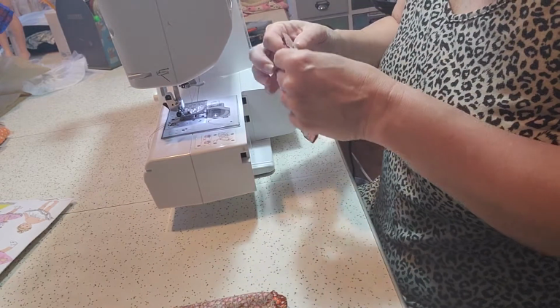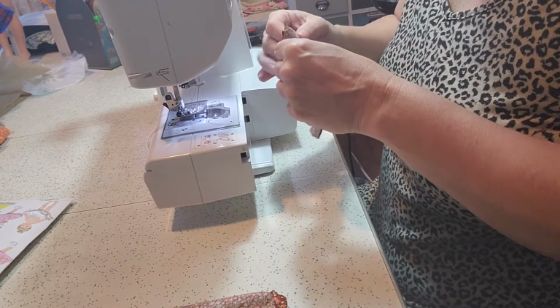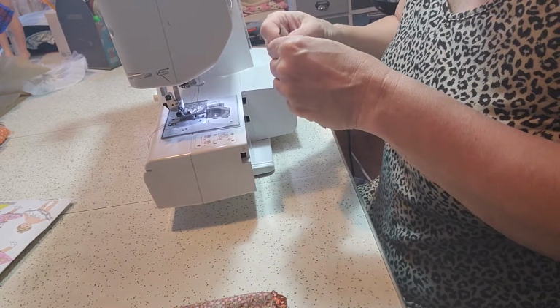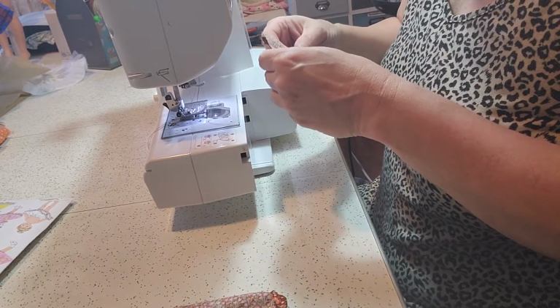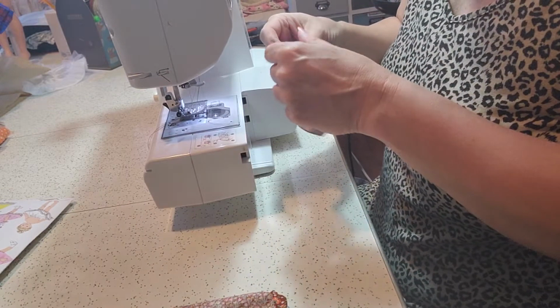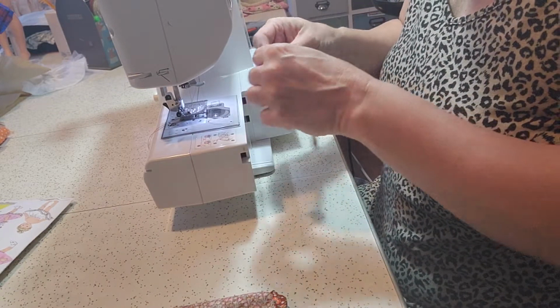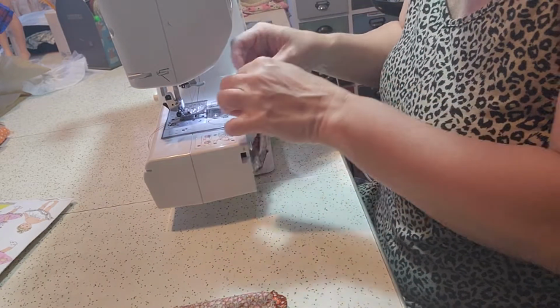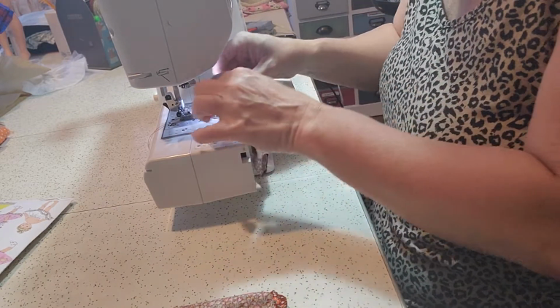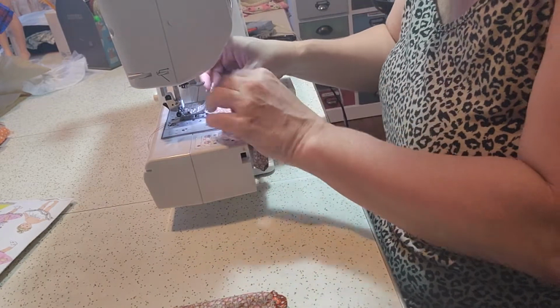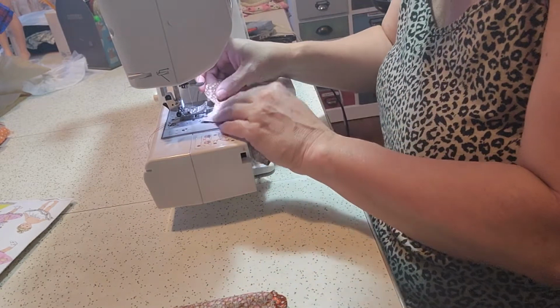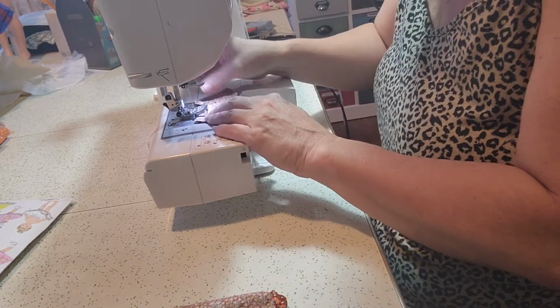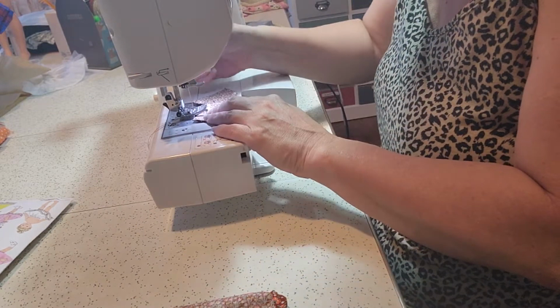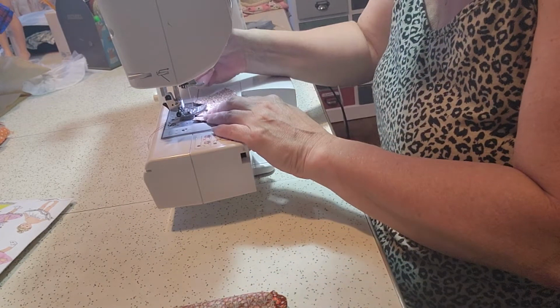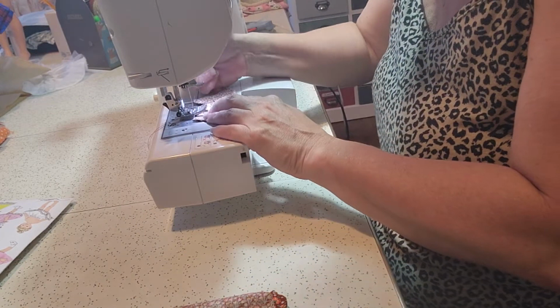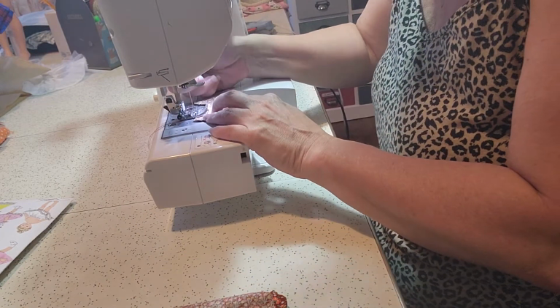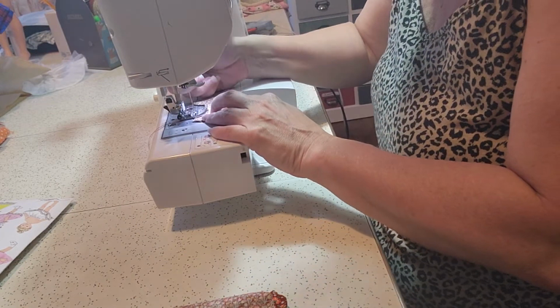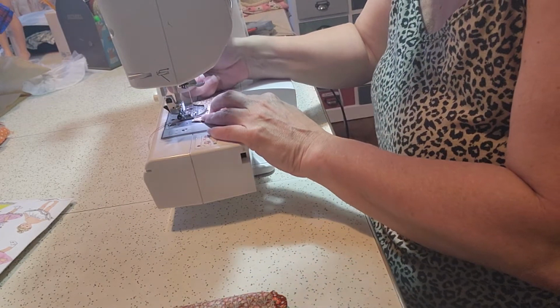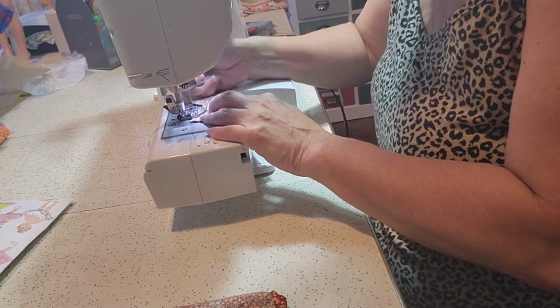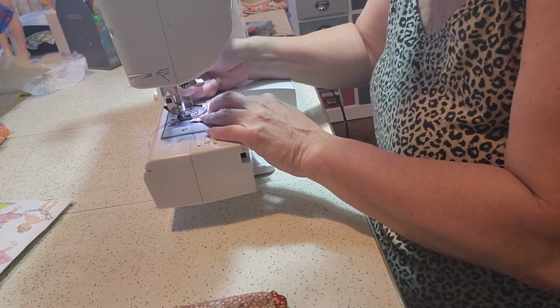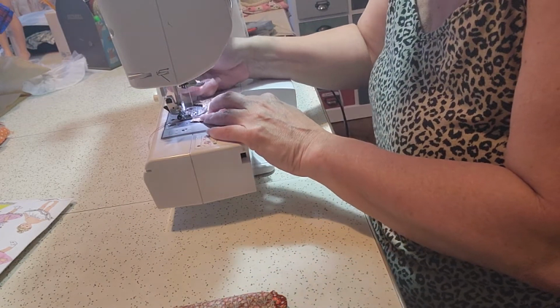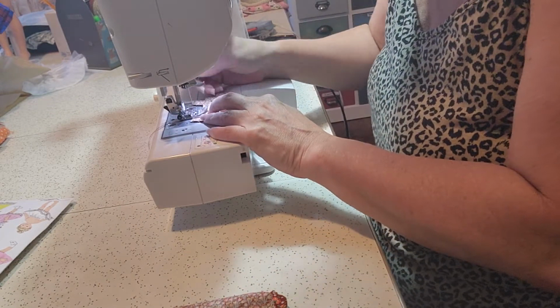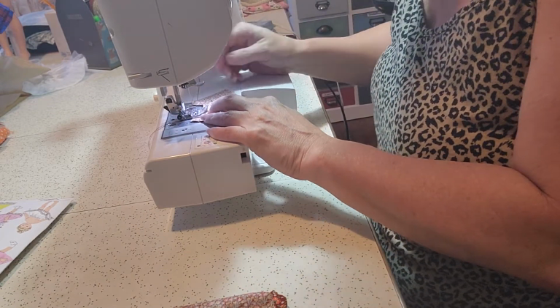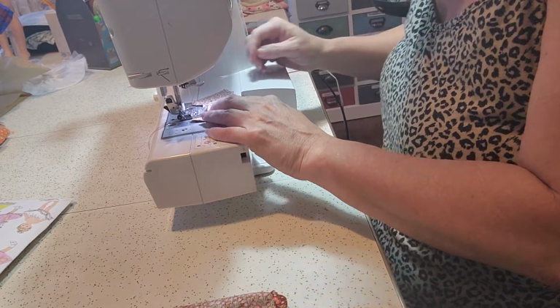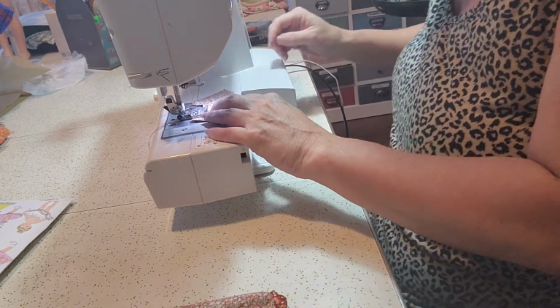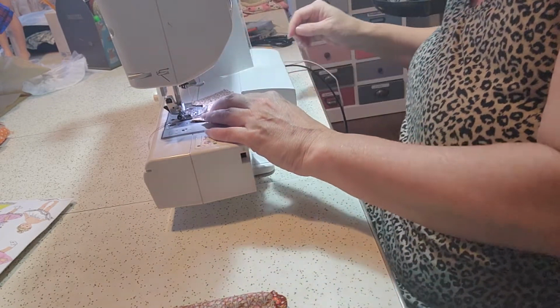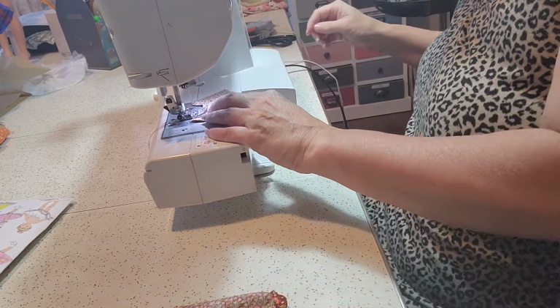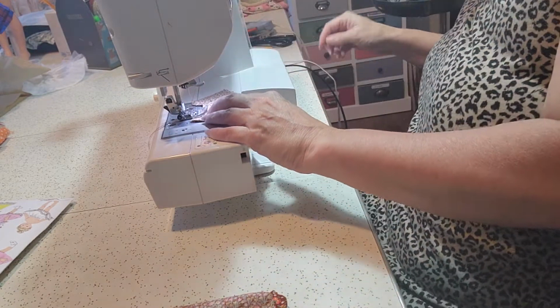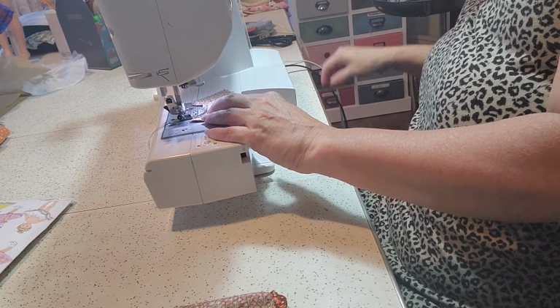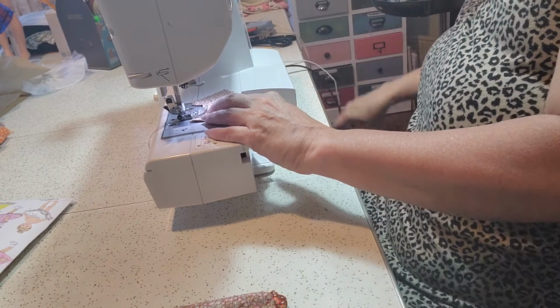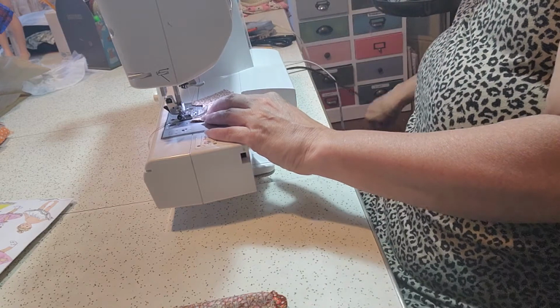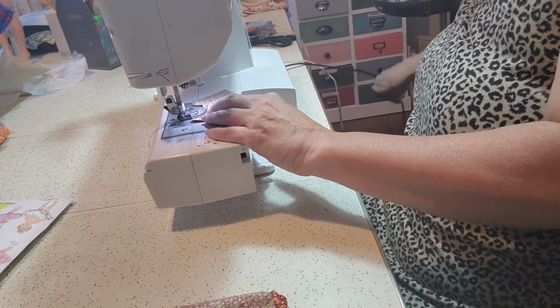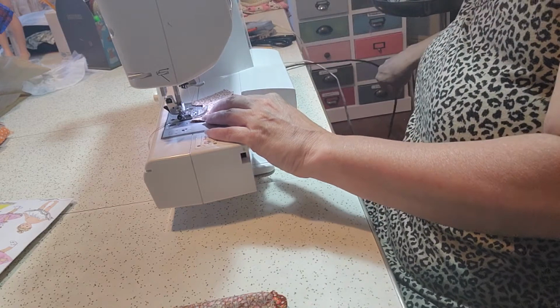It's 110 degrees here today in Southern Illinois, so it's a good day to stay in and sew, actually.